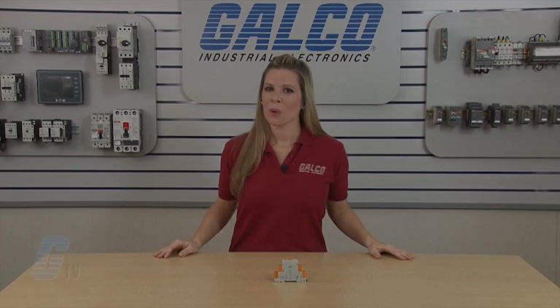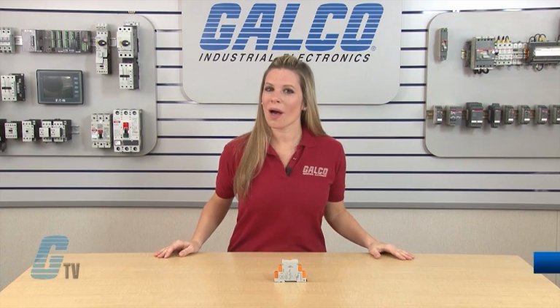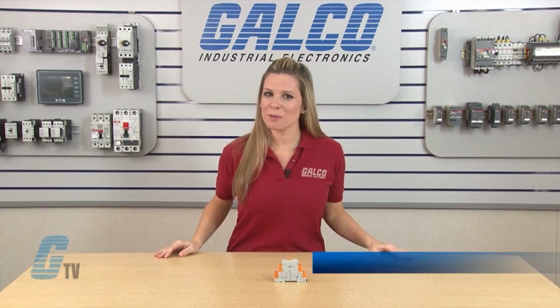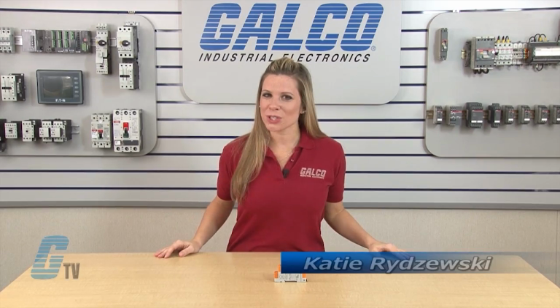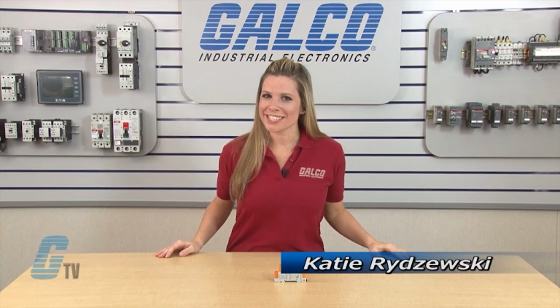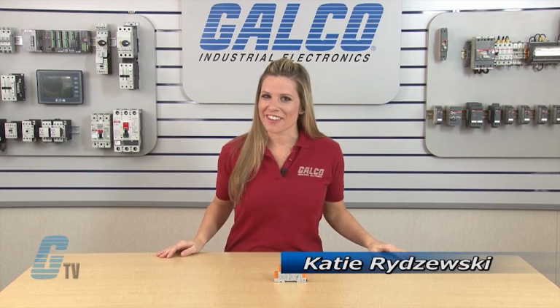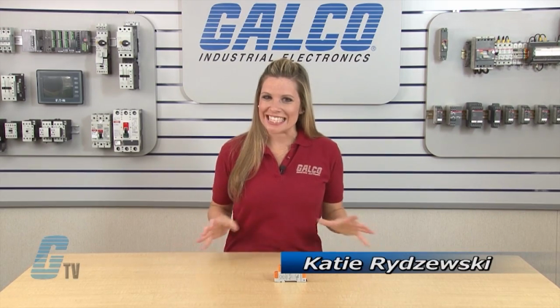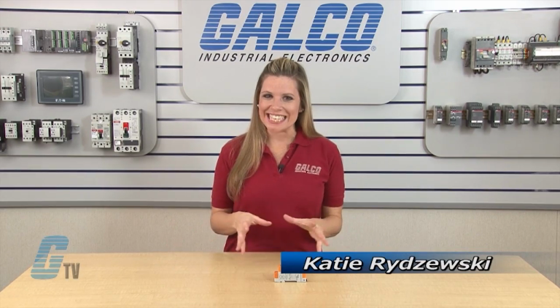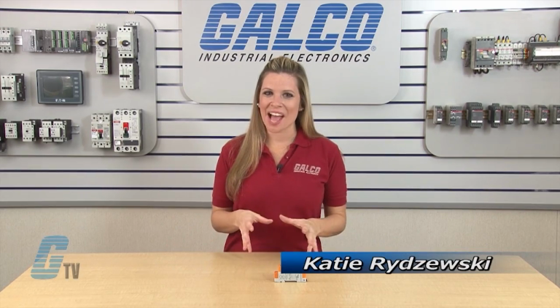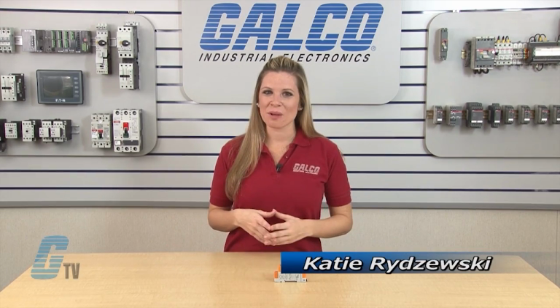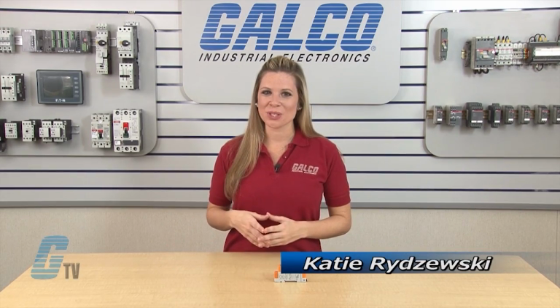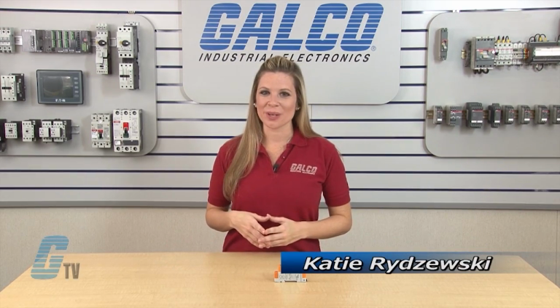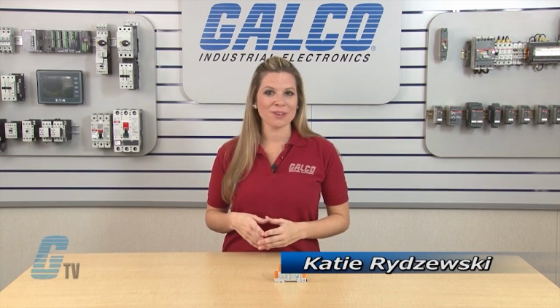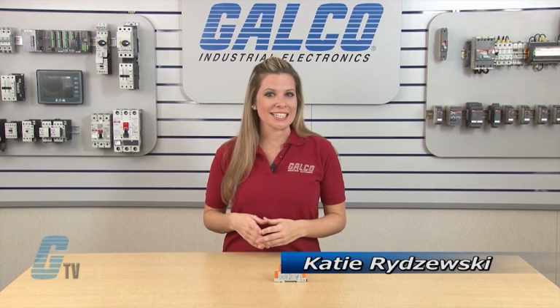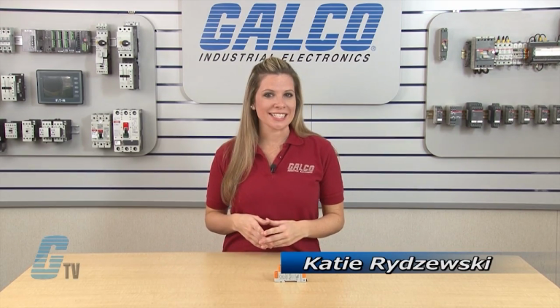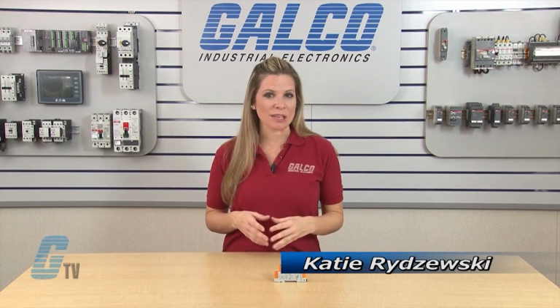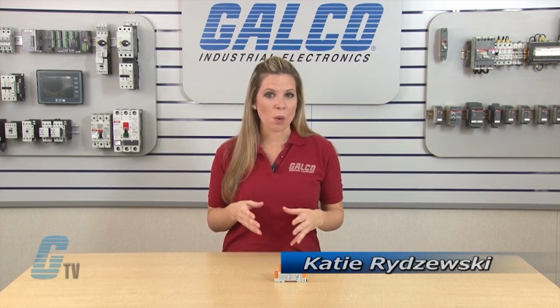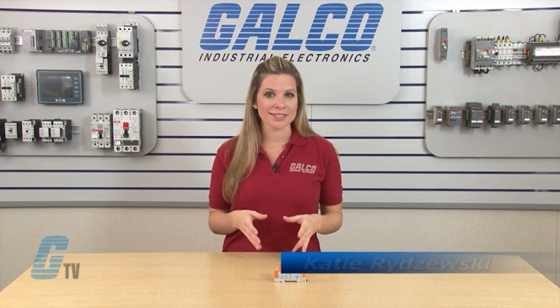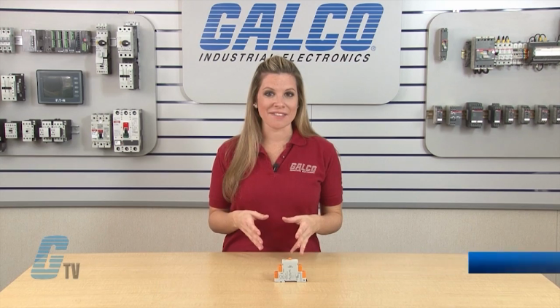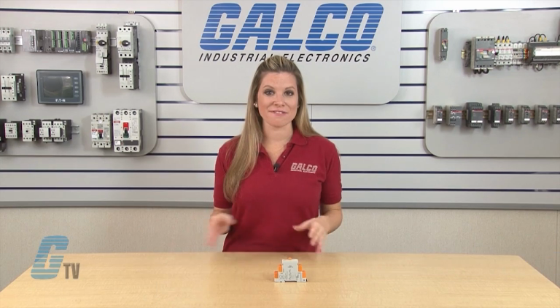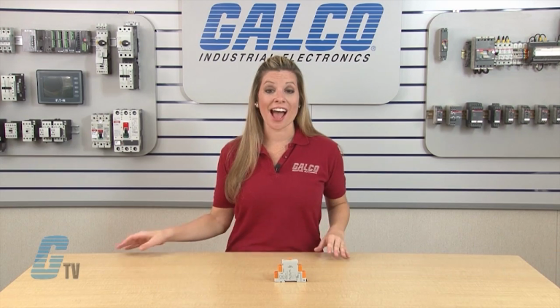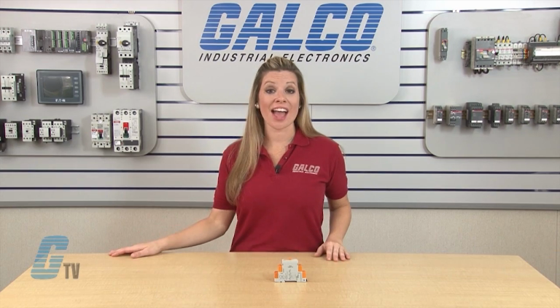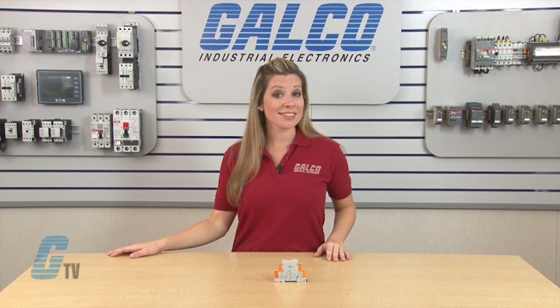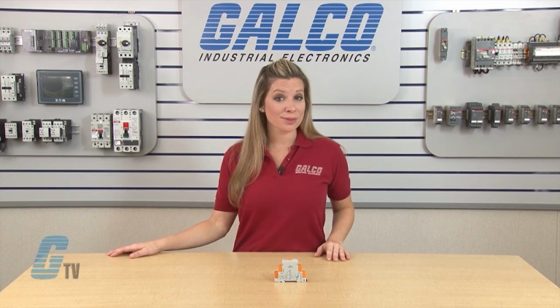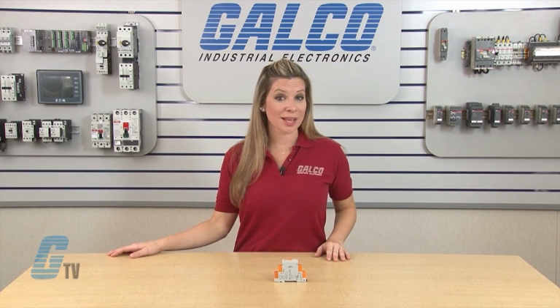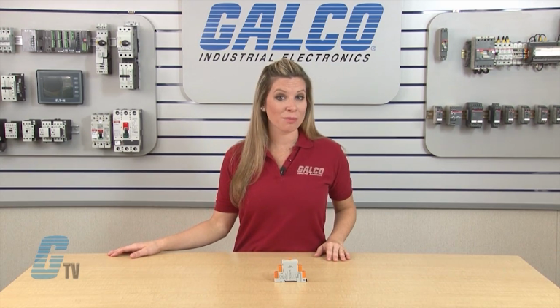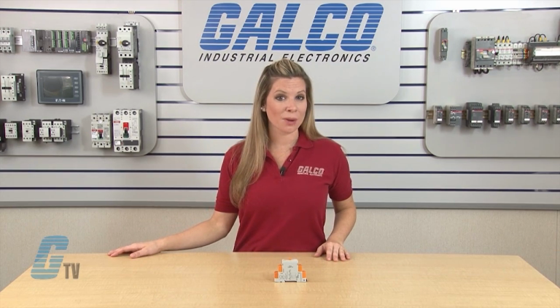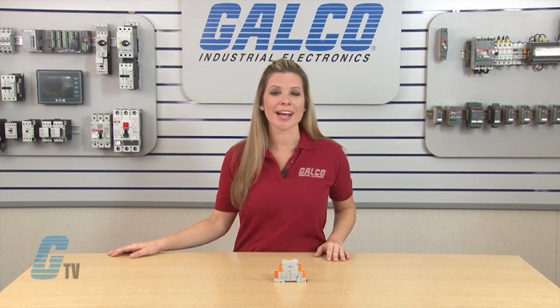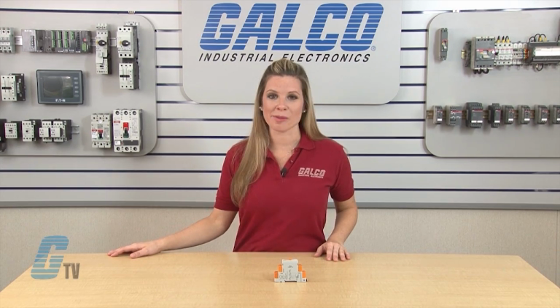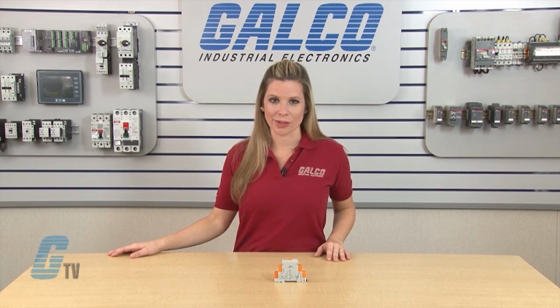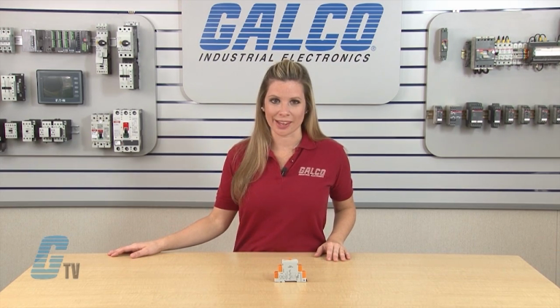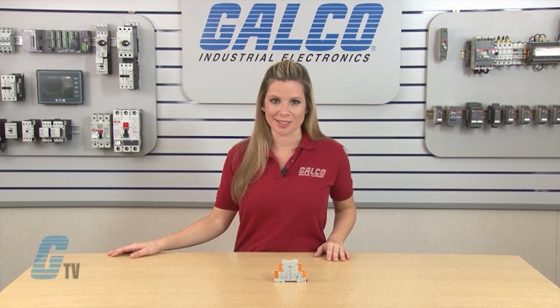Welcome to G-TV! Today I will be showing you ATC-175 SO Single Mode Timing Relays.